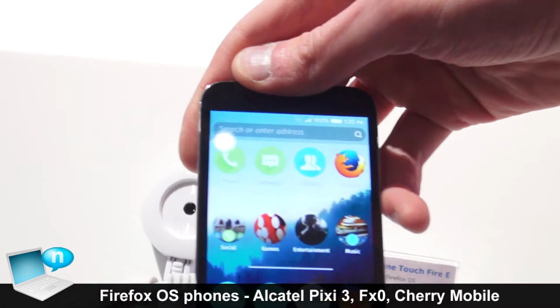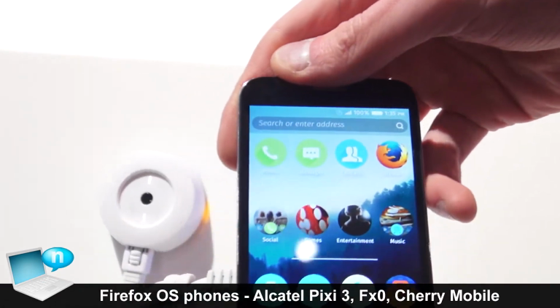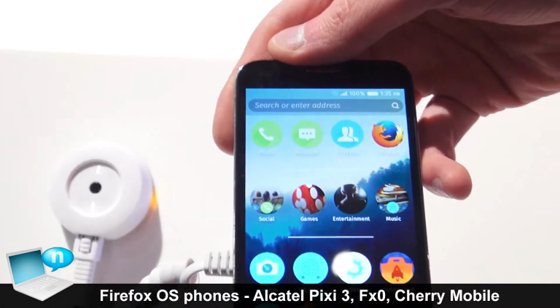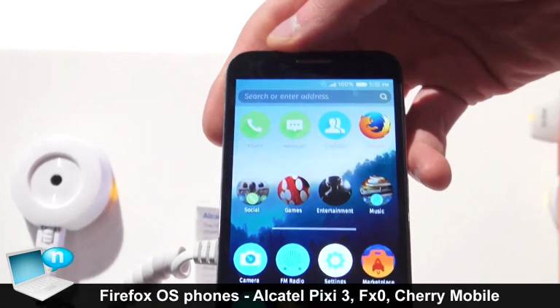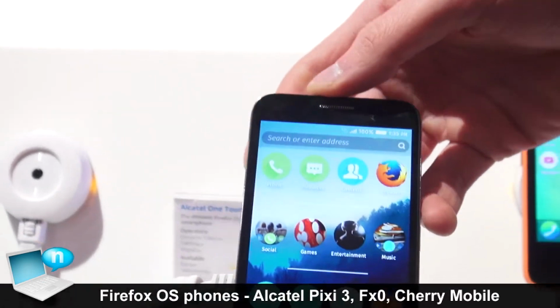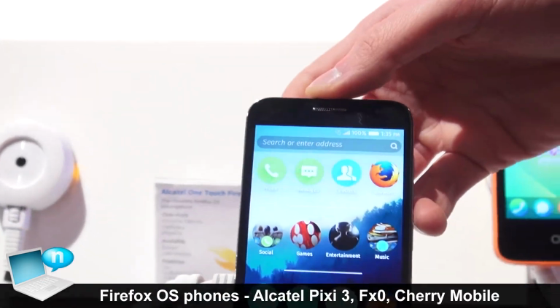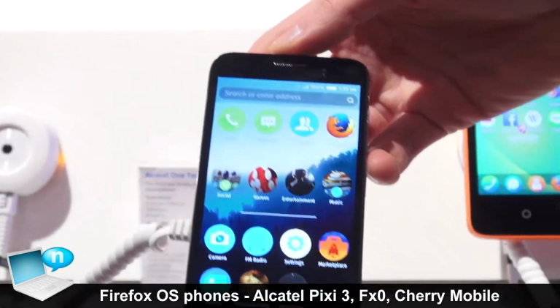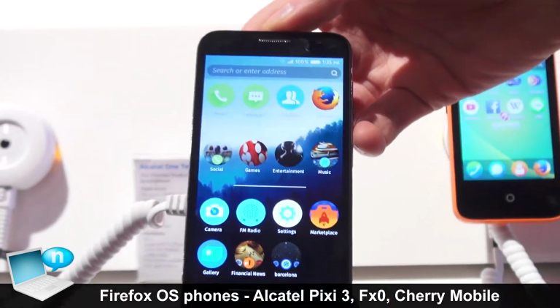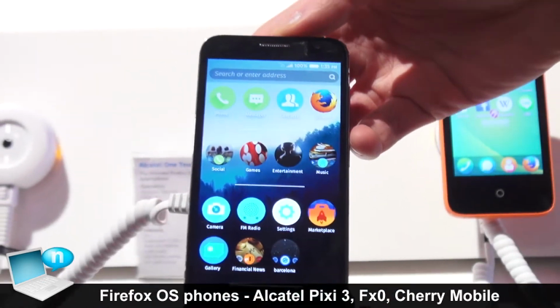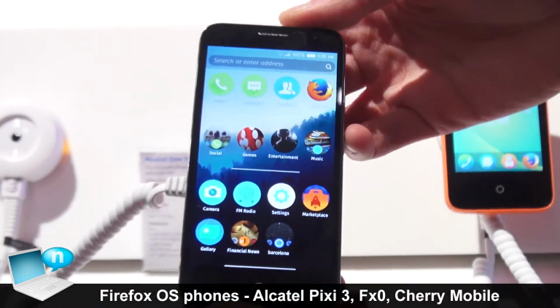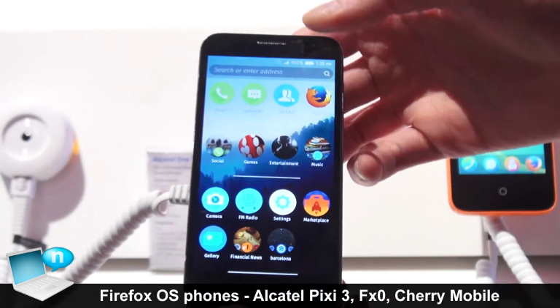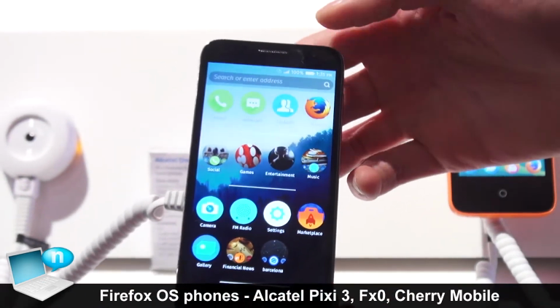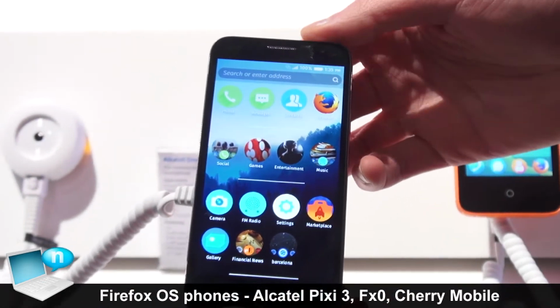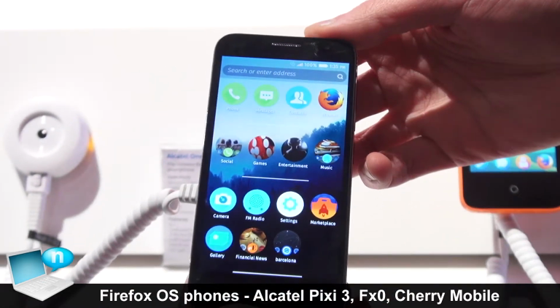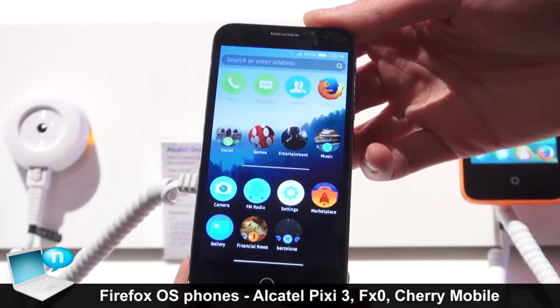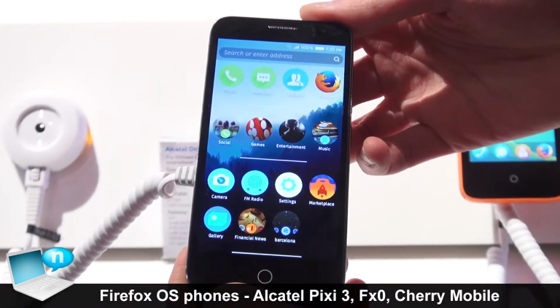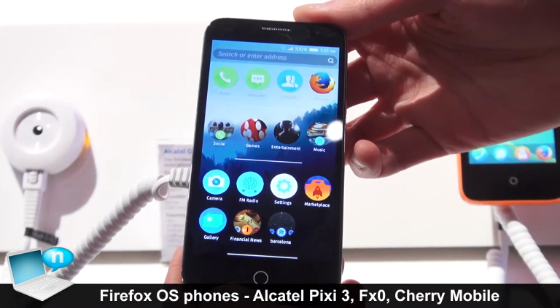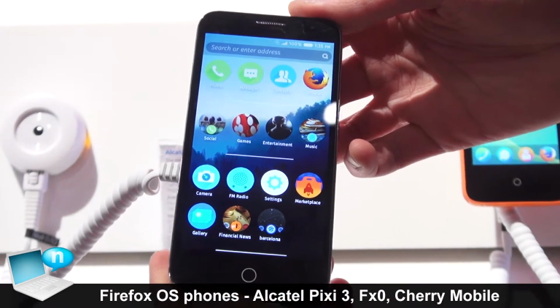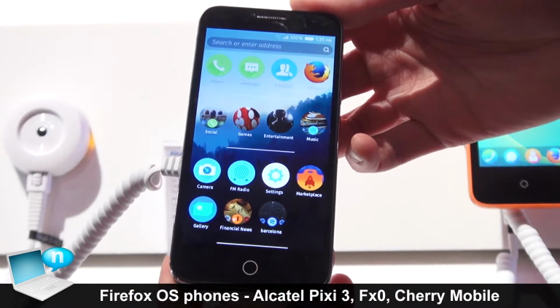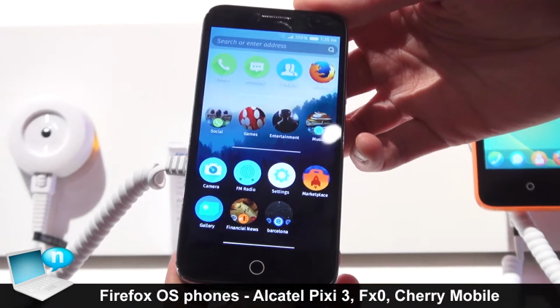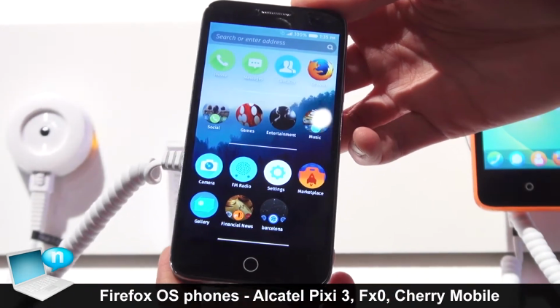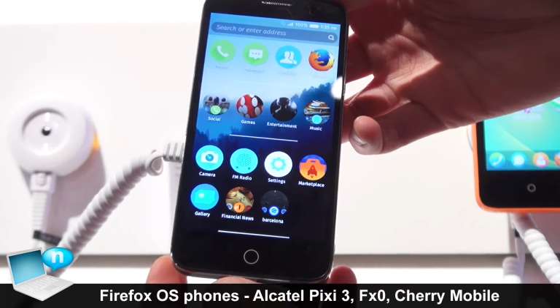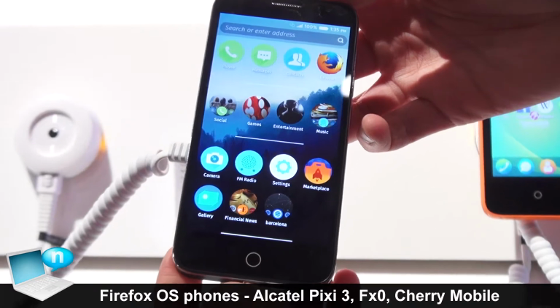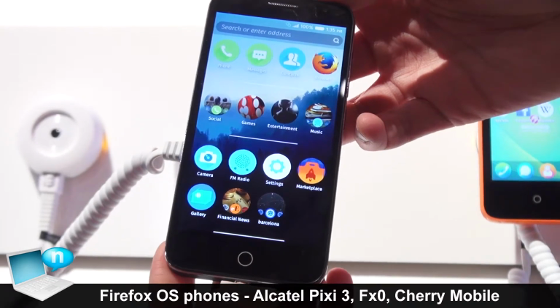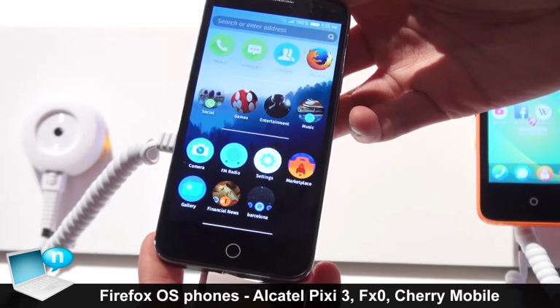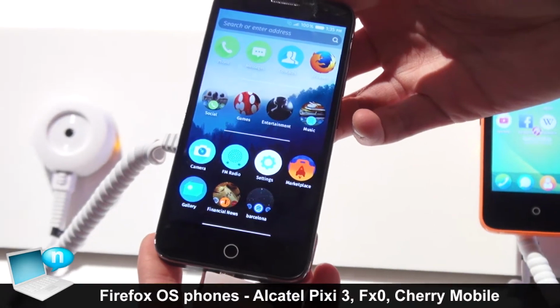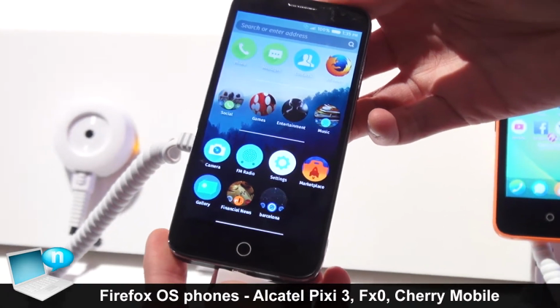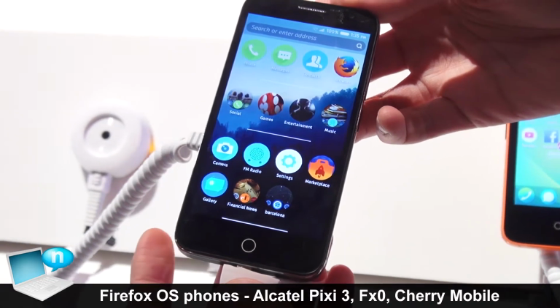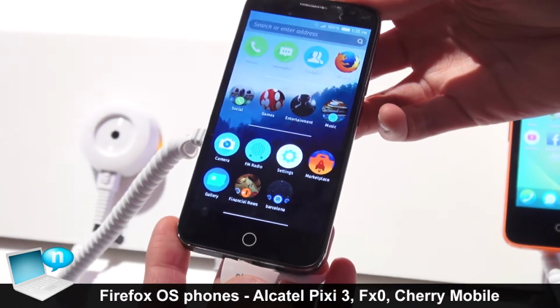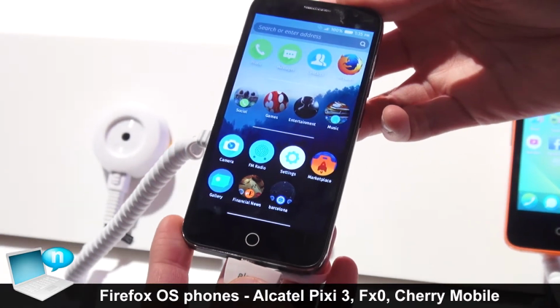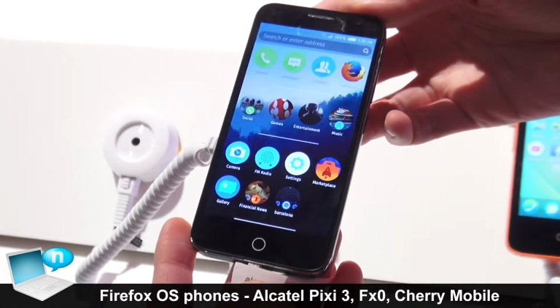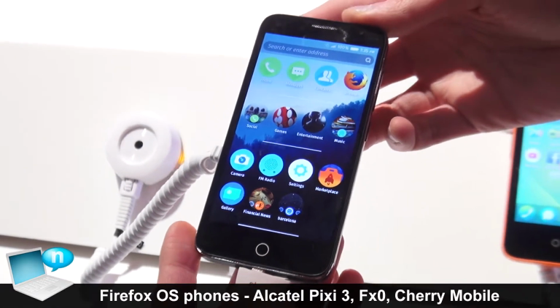And here we have the Alcatel OneTouch Fire E, which is available in Europe. It's a mid-range device.